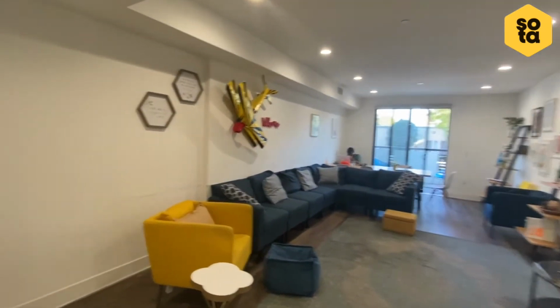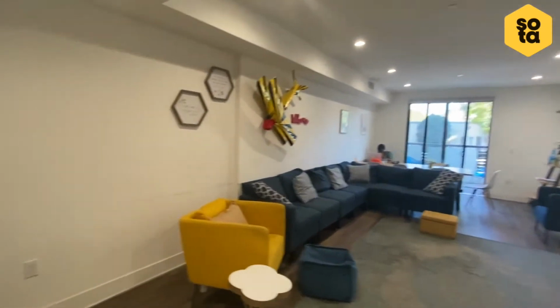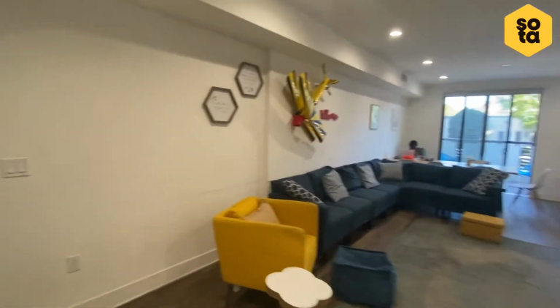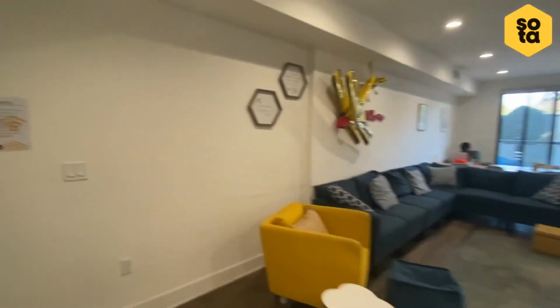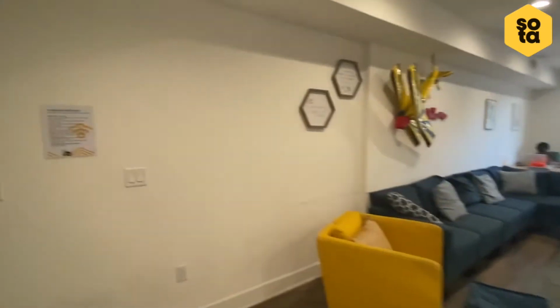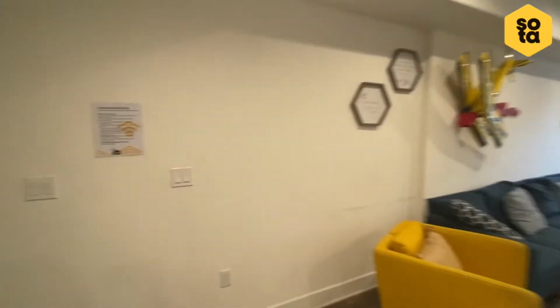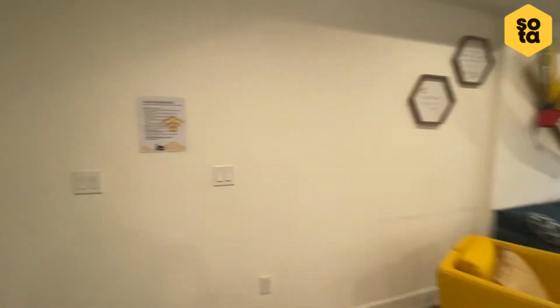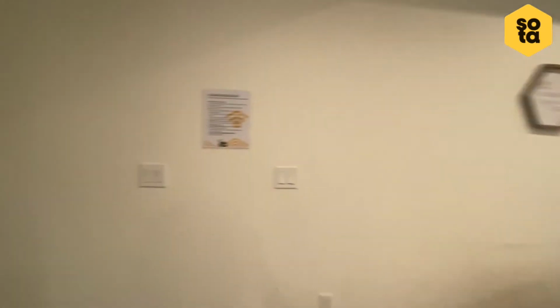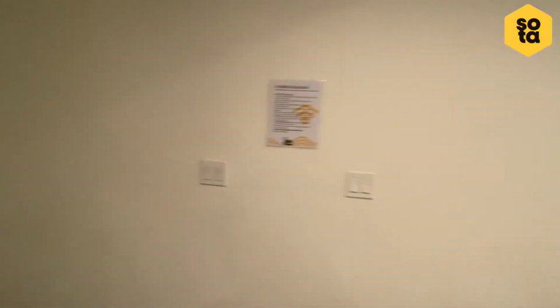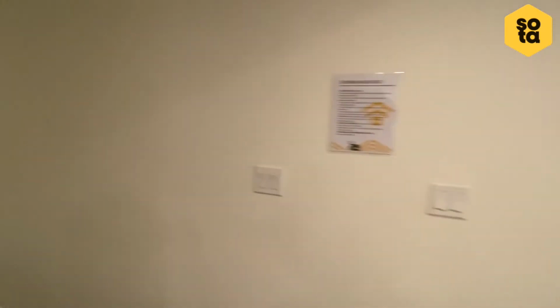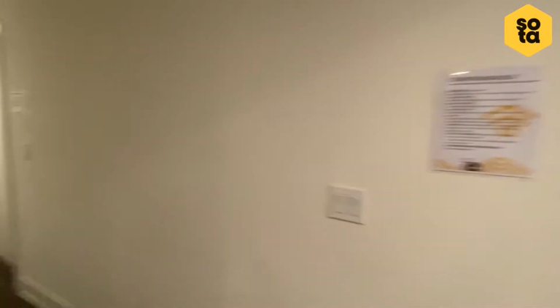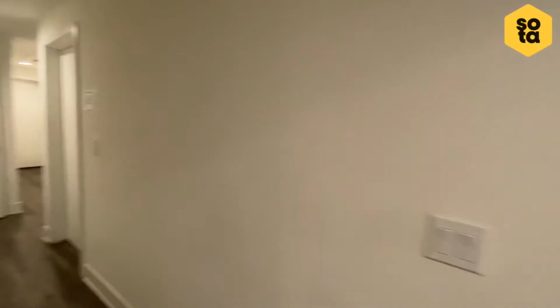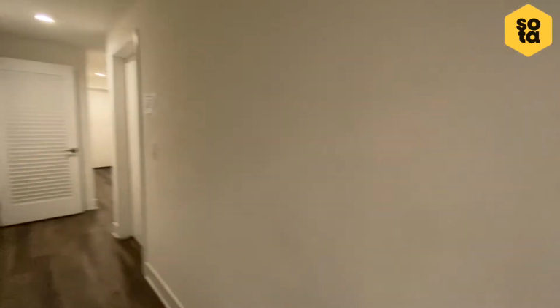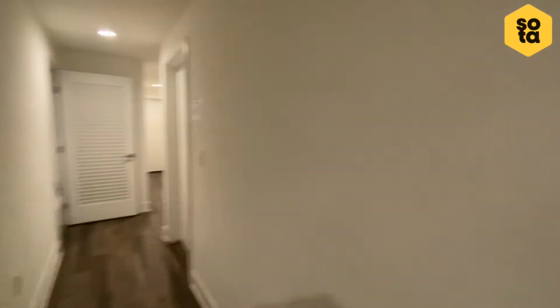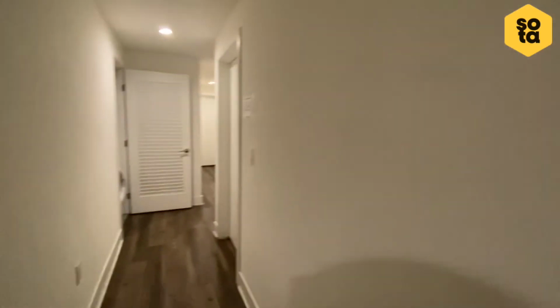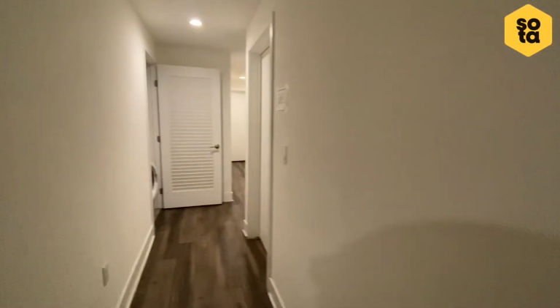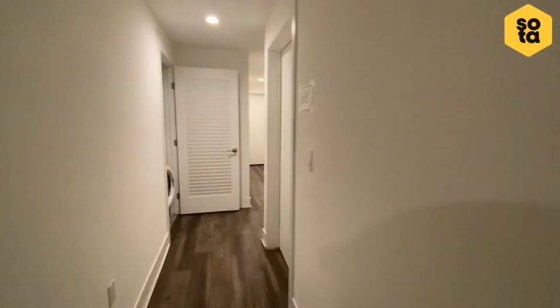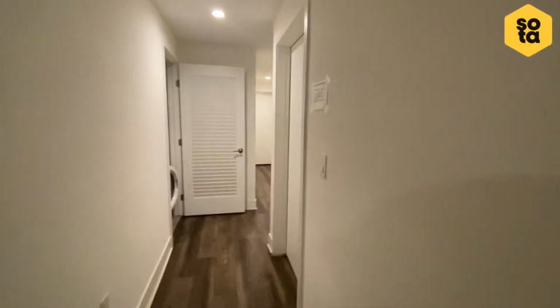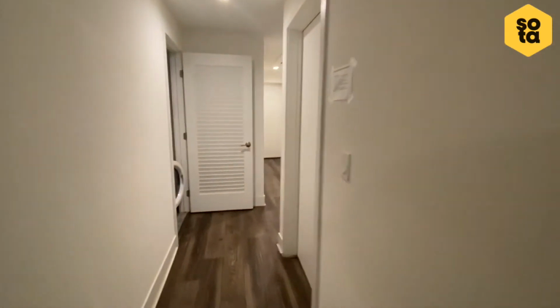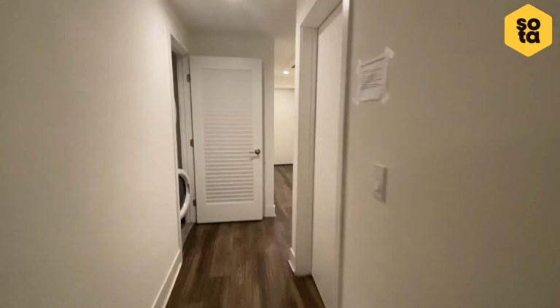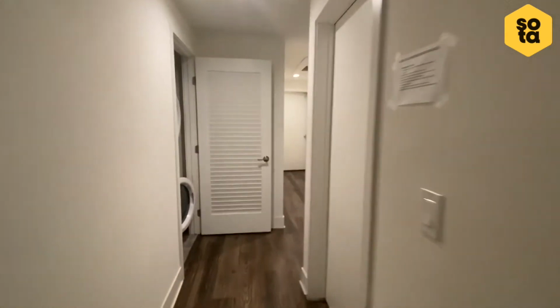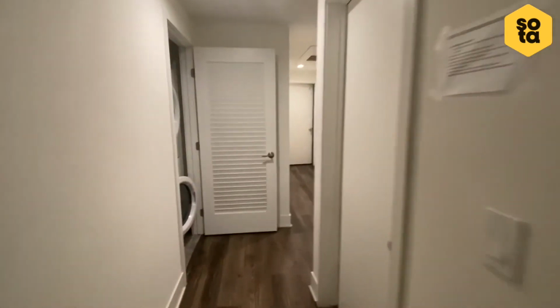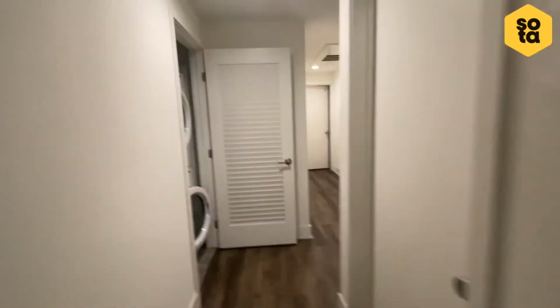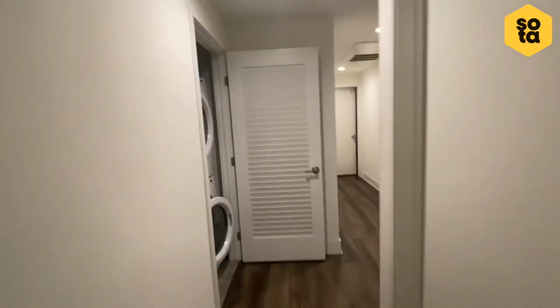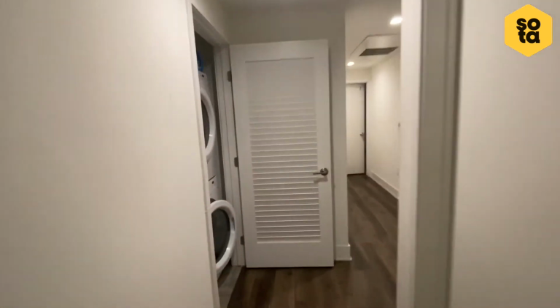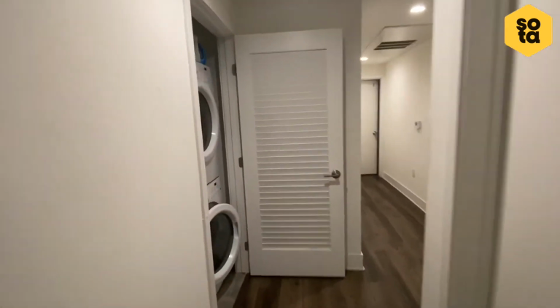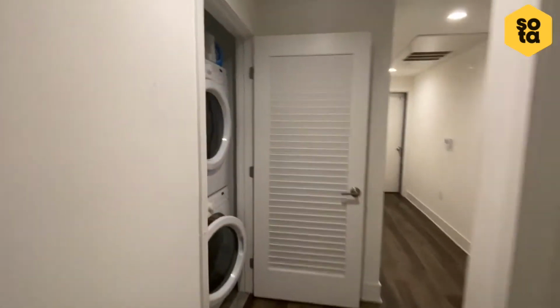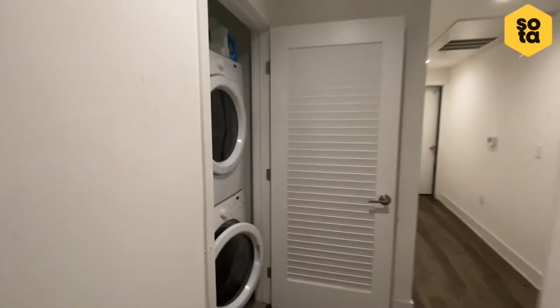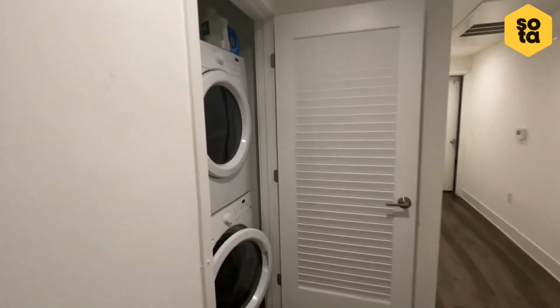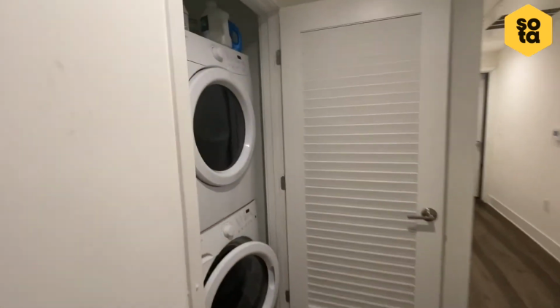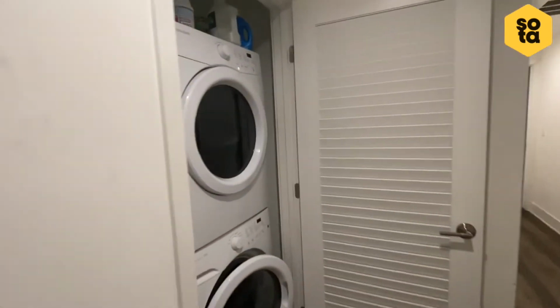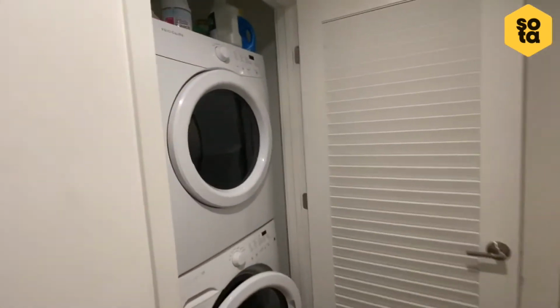If you go down the hallway, each apartment also includes a washer and dryer.